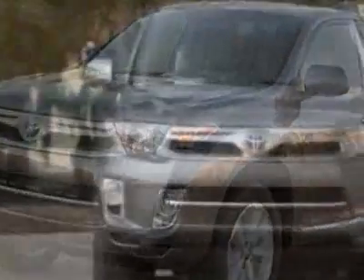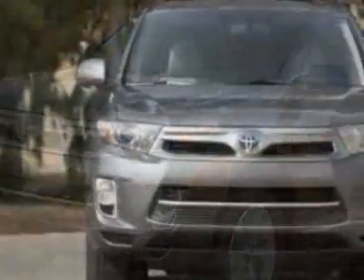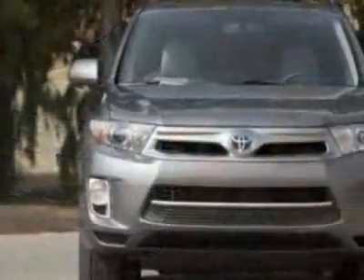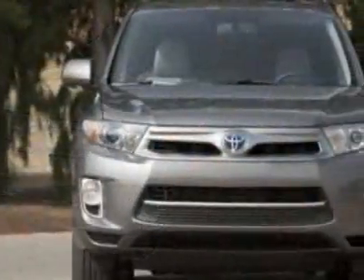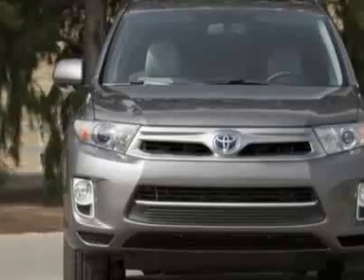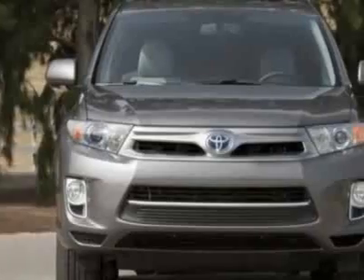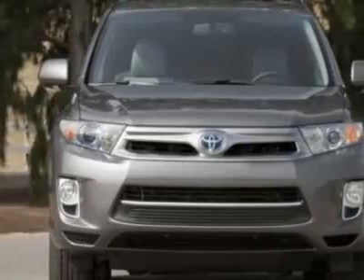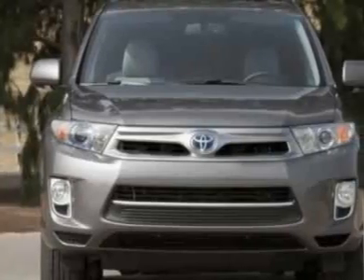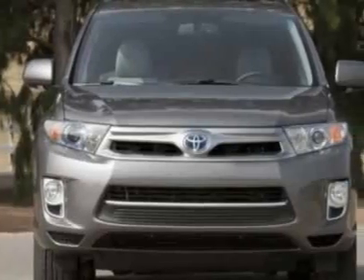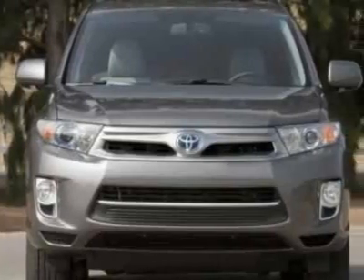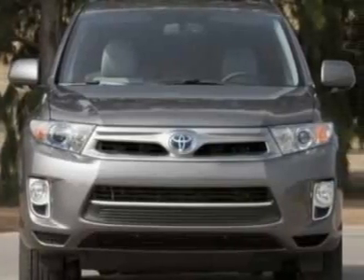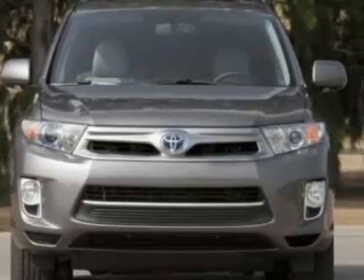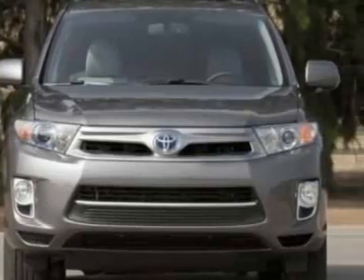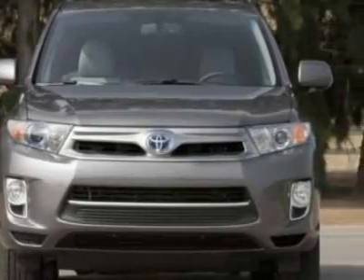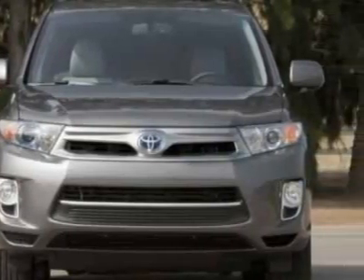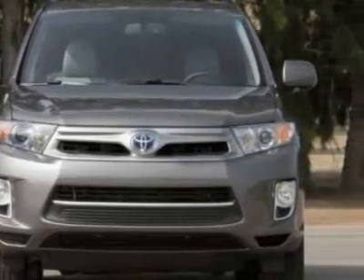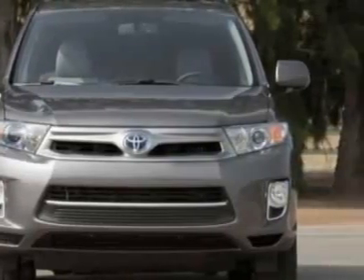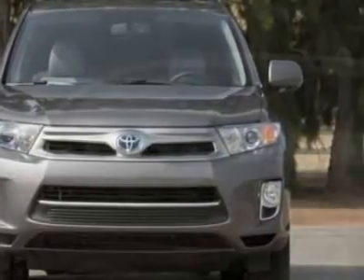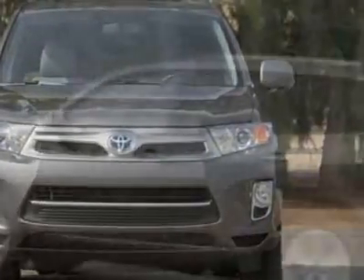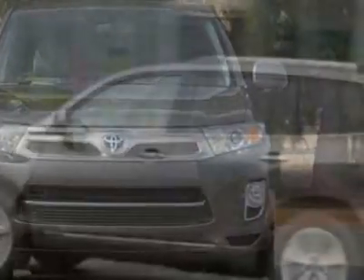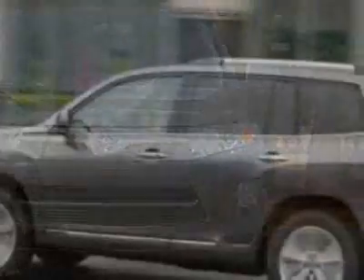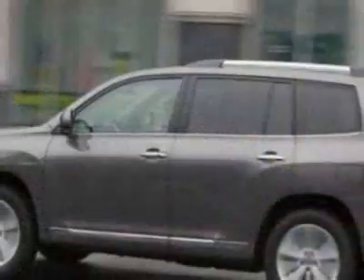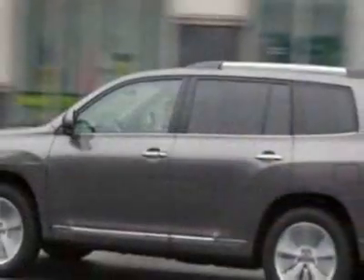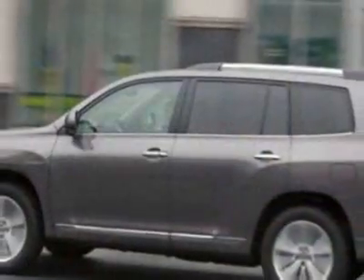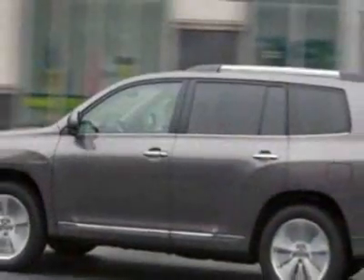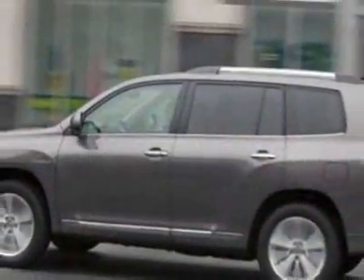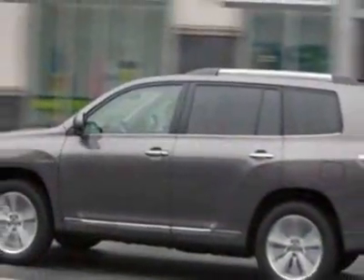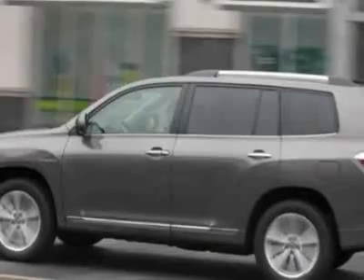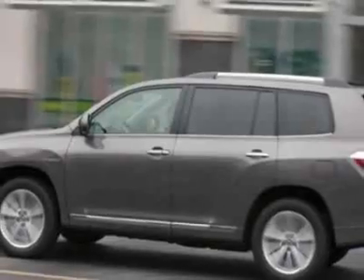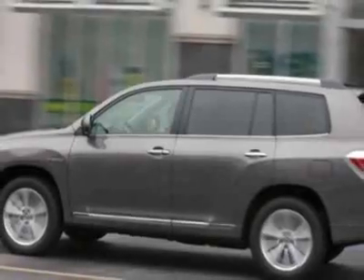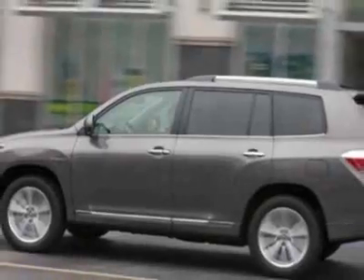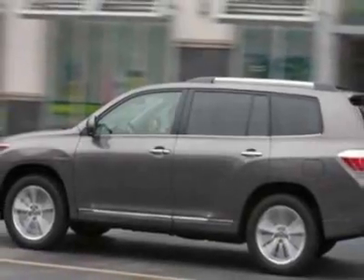This vehicle gets an estimated 28 miles per gallon in the city, and an estimated 28 on the highway.